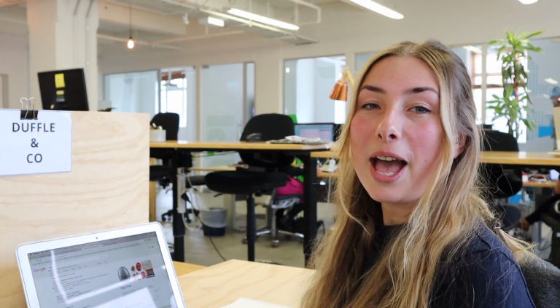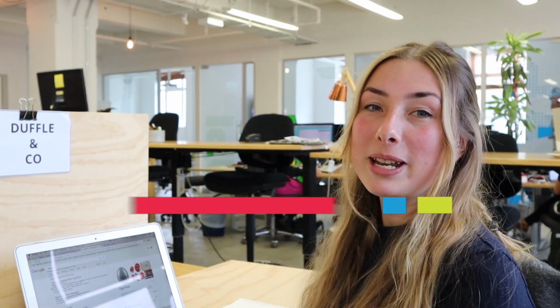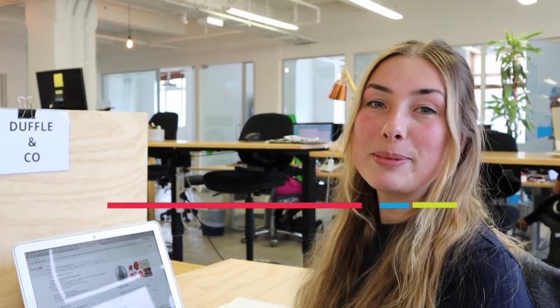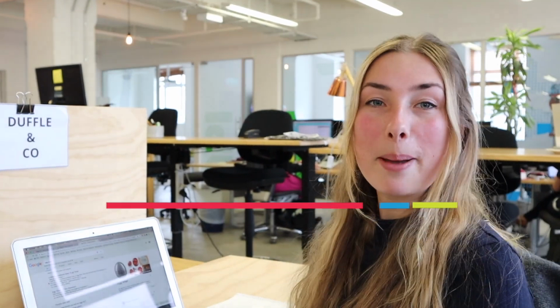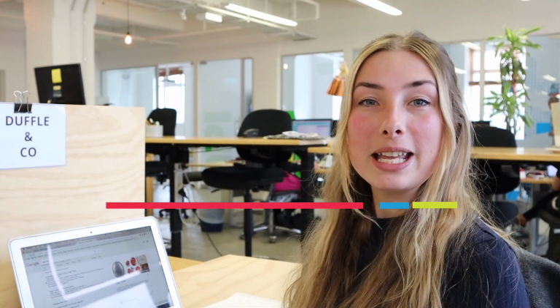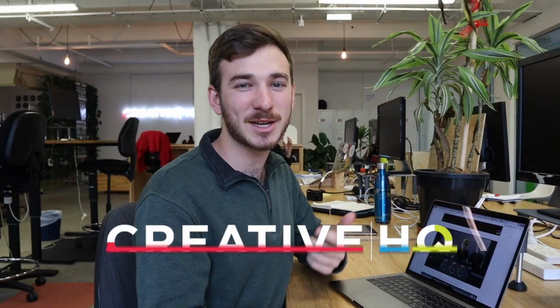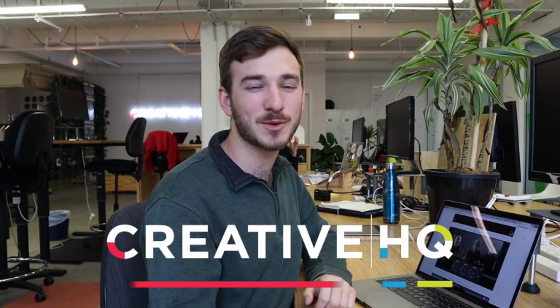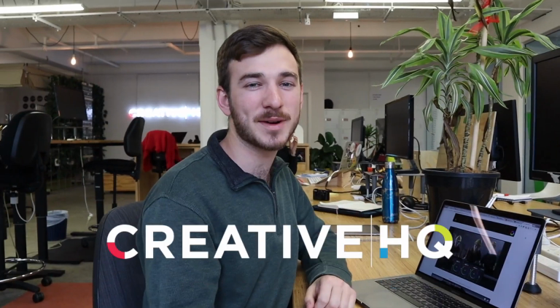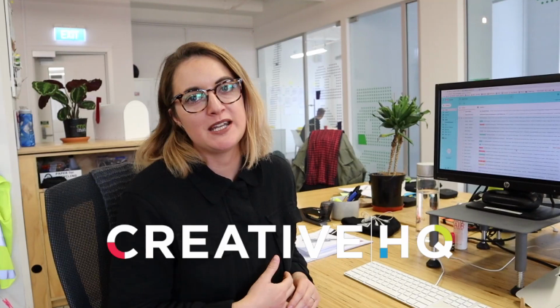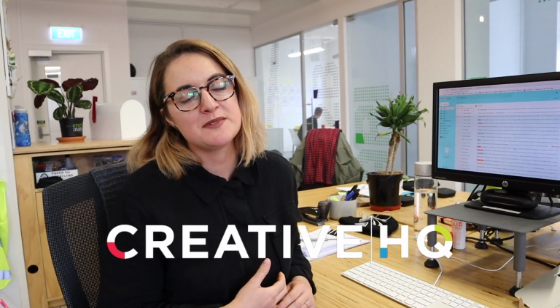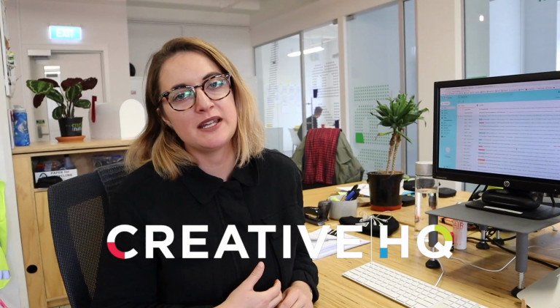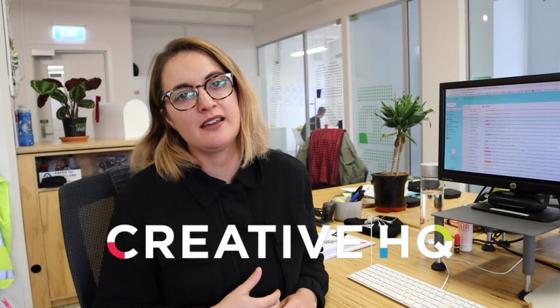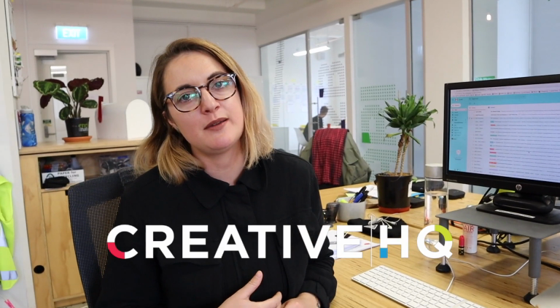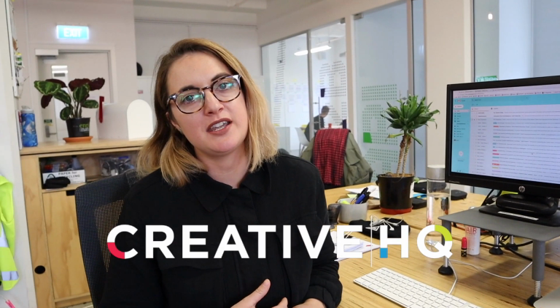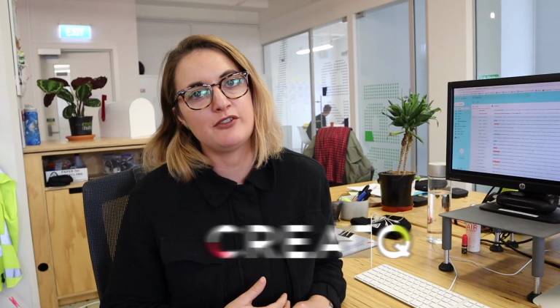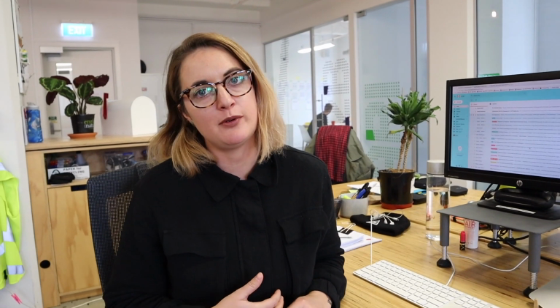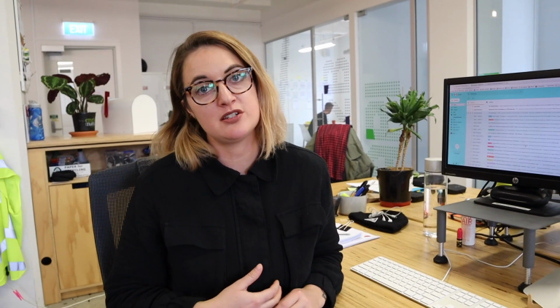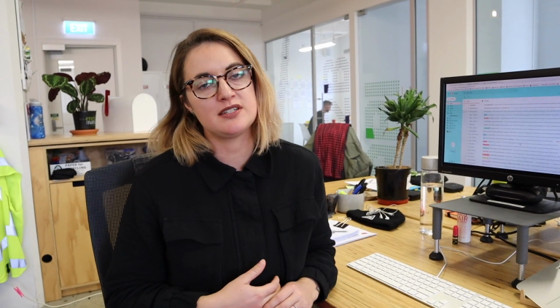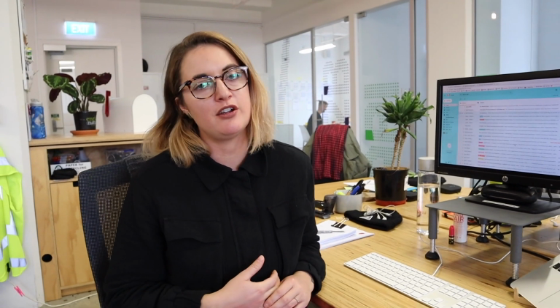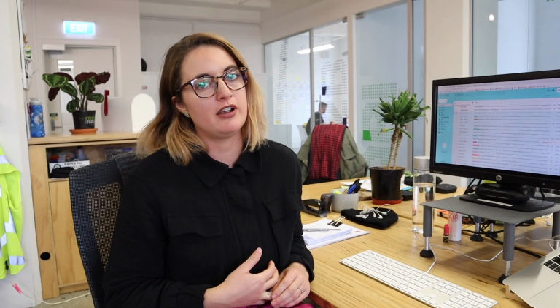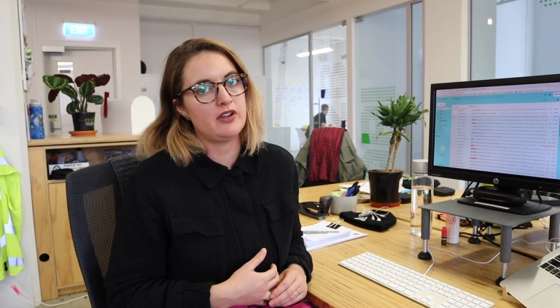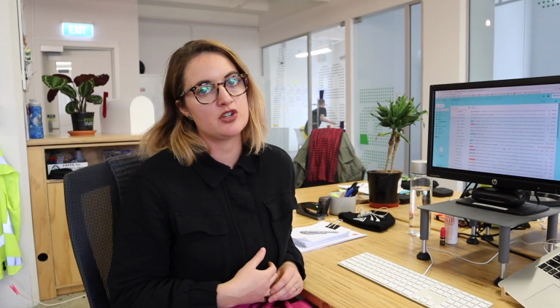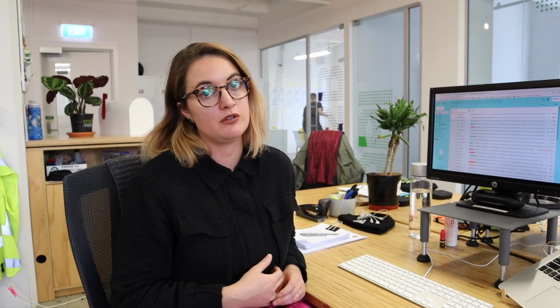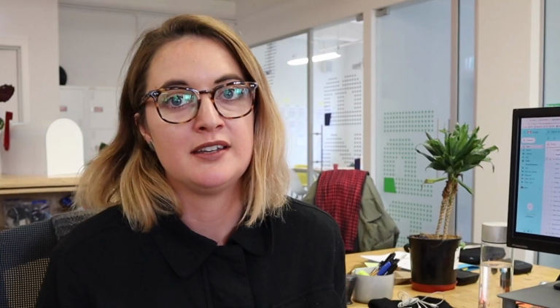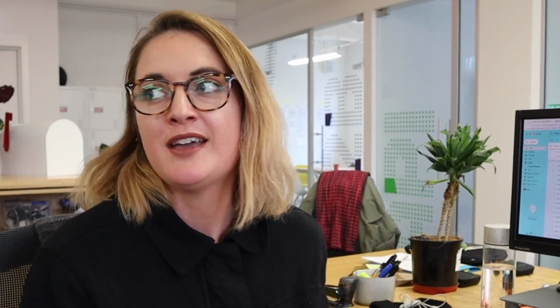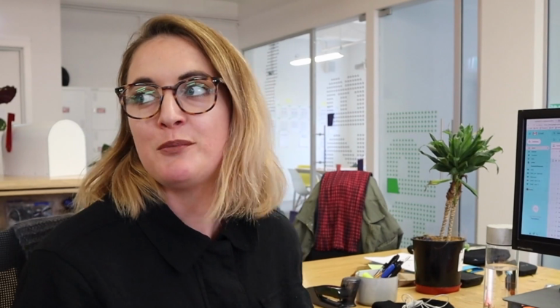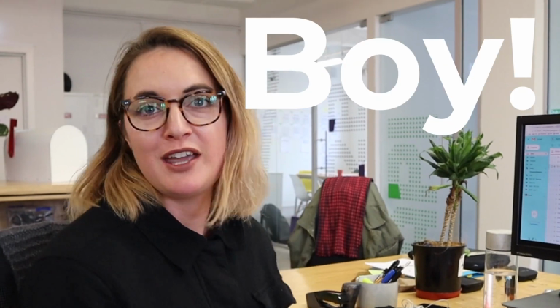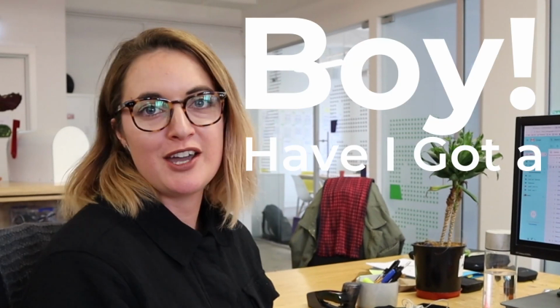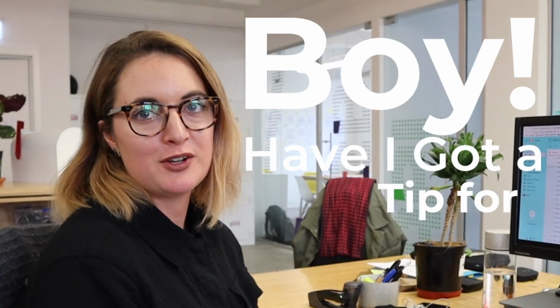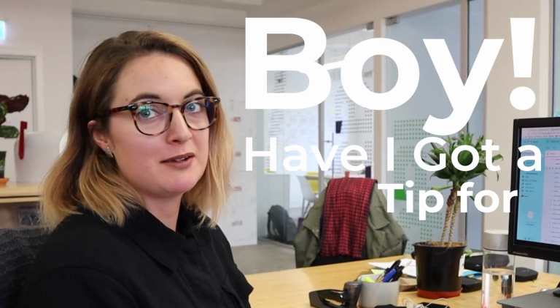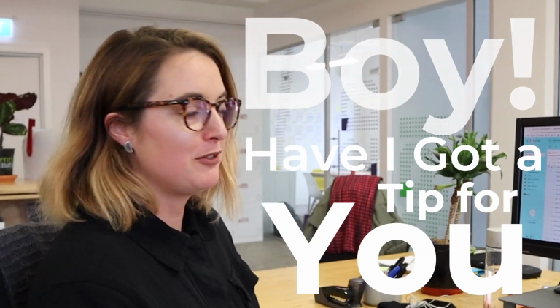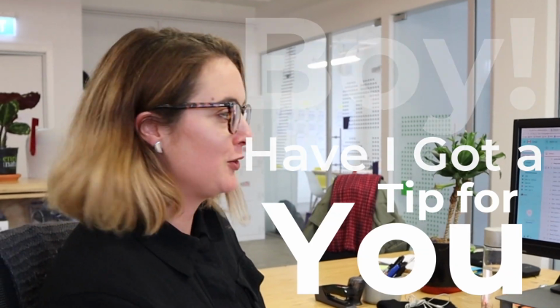Hi, my name is Emily. My name is Amelia, I'm the head of operations here at Creative HQ. Boy, have I got a tip for you.